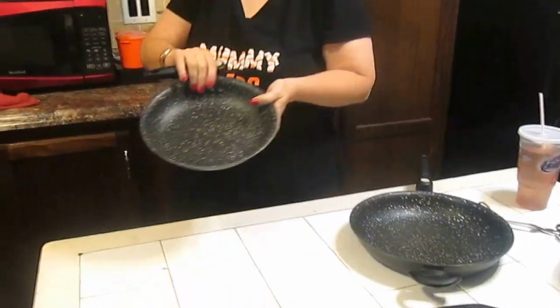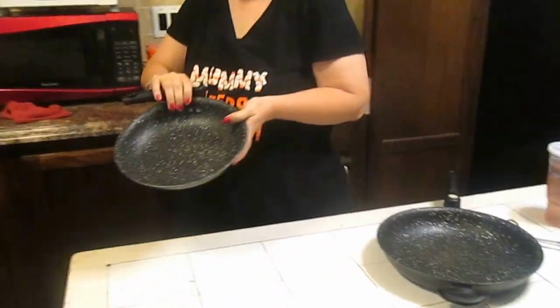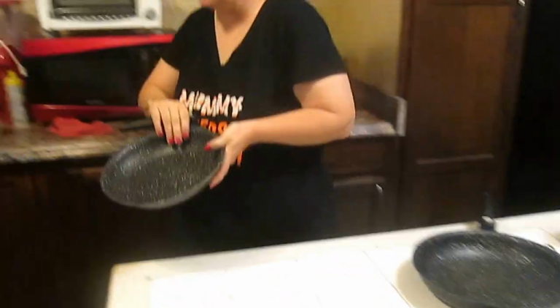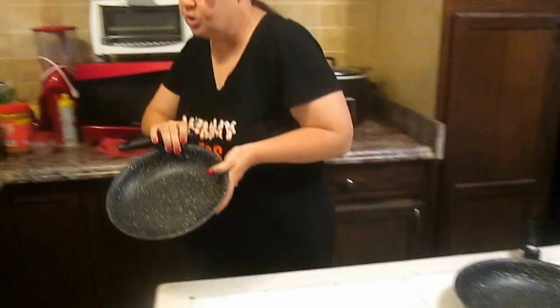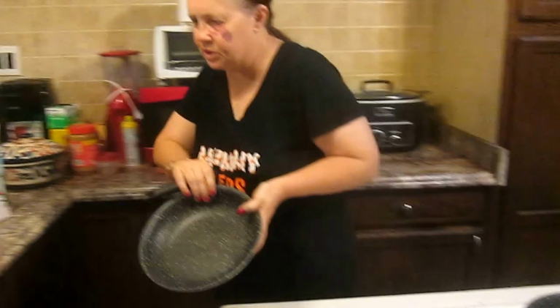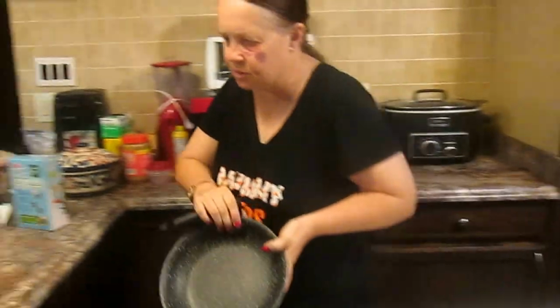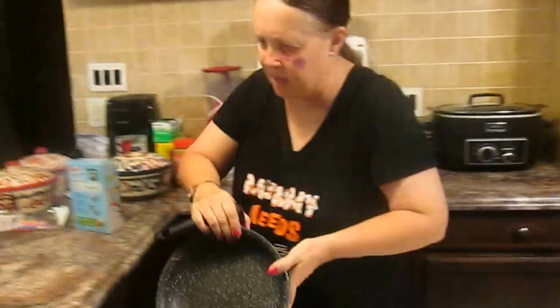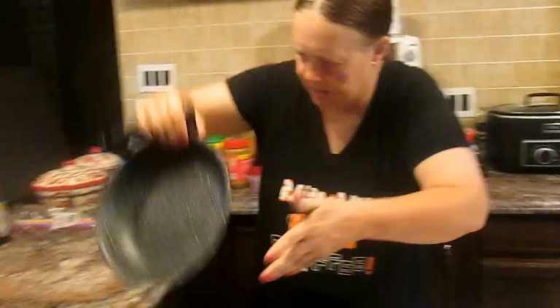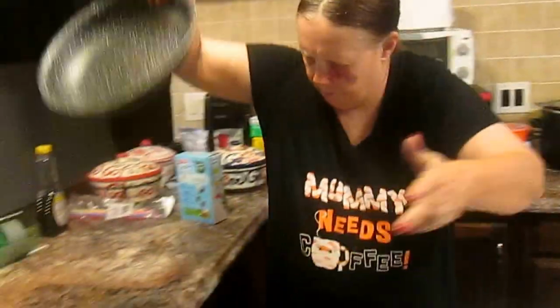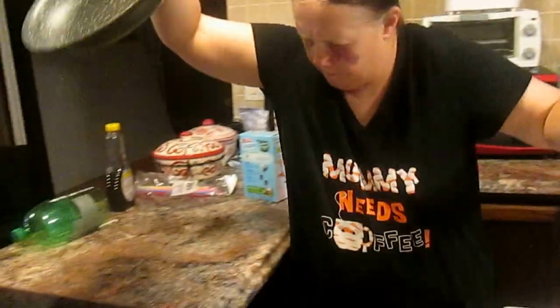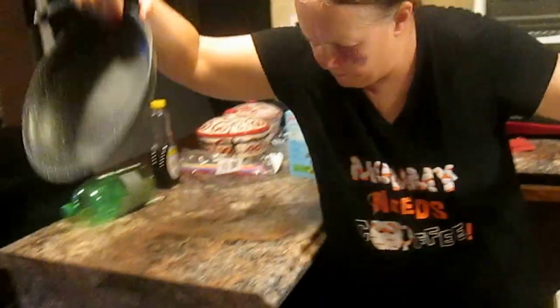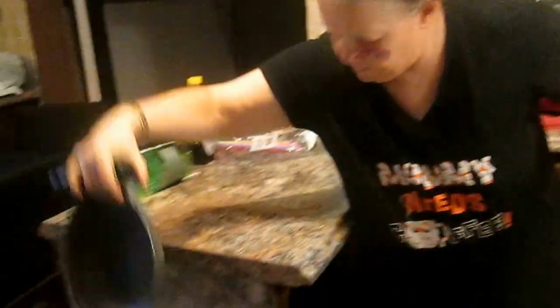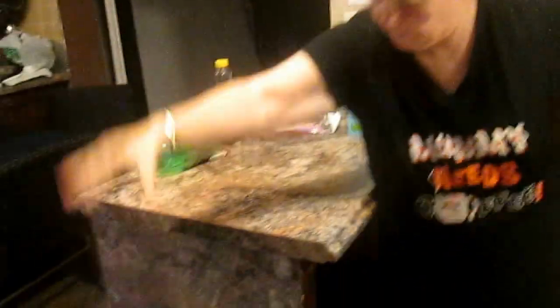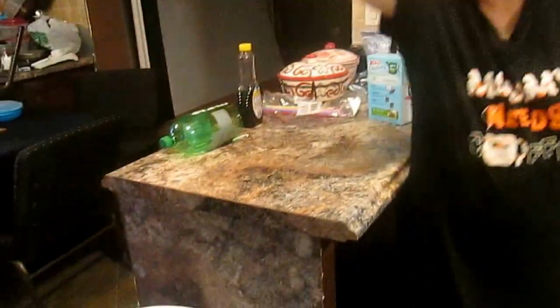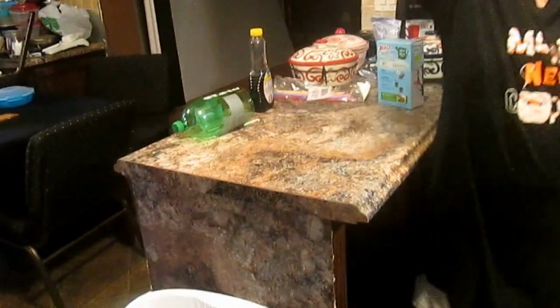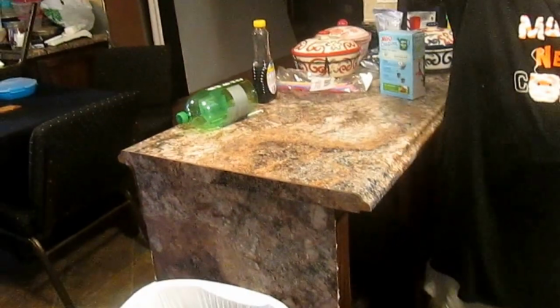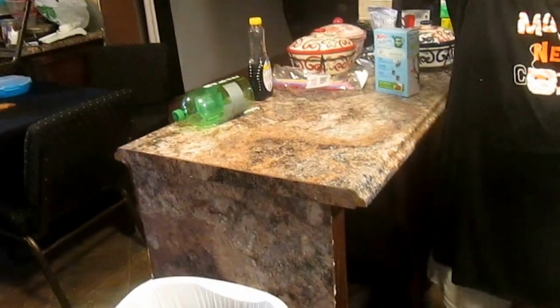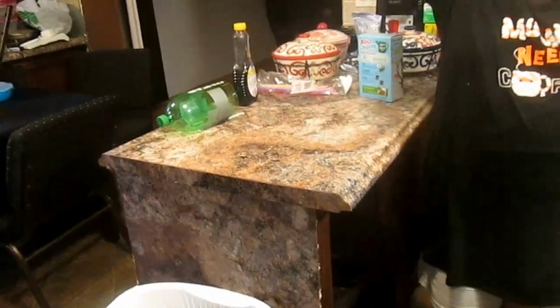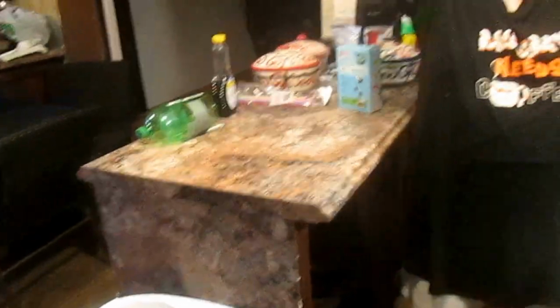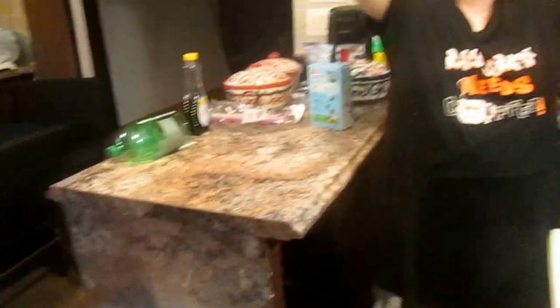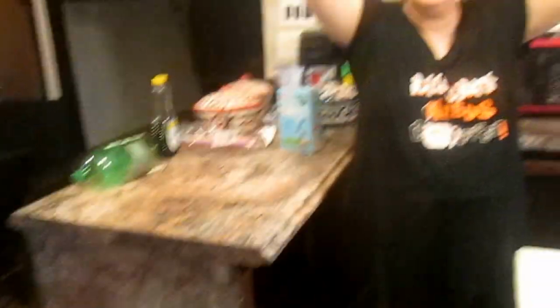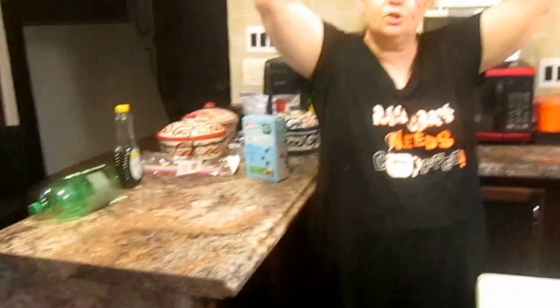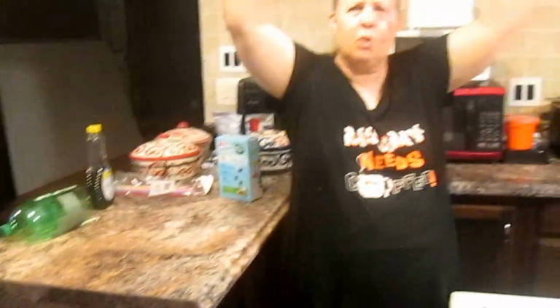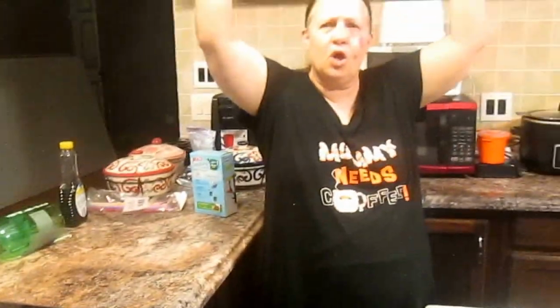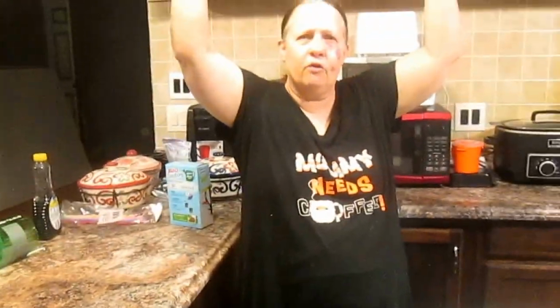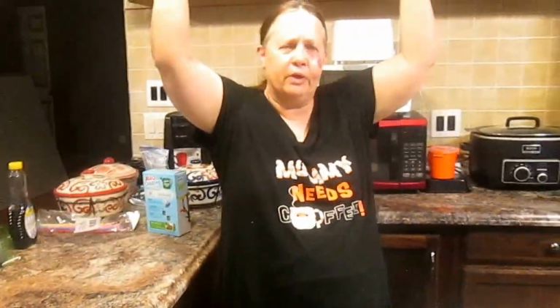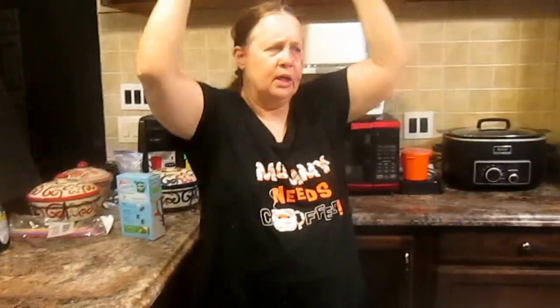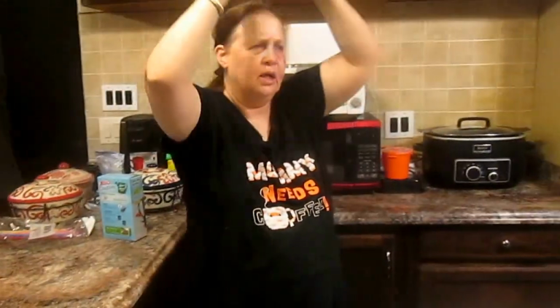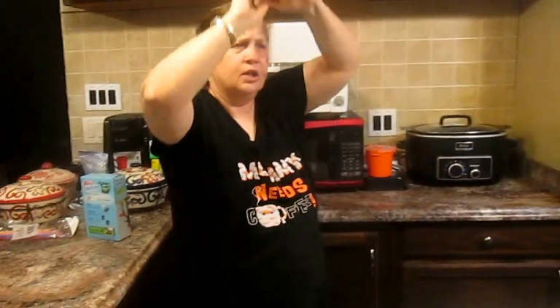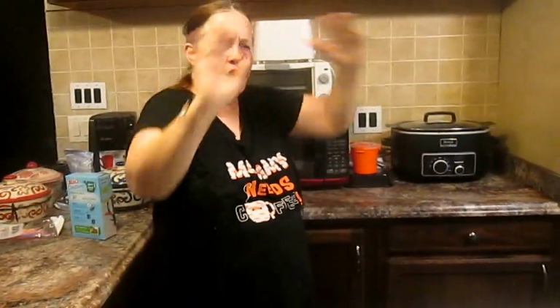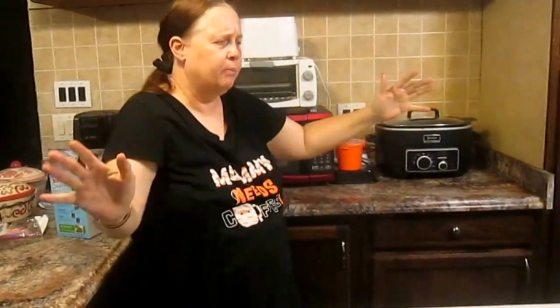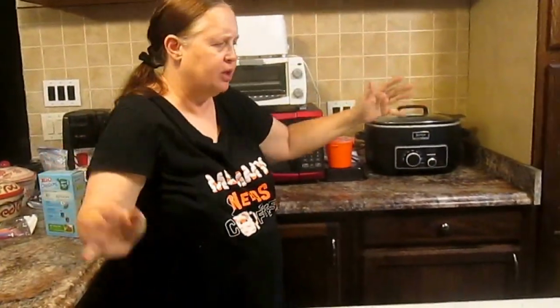I know what I'm going to do with this pan — that's all that pan is worth. Garbage.